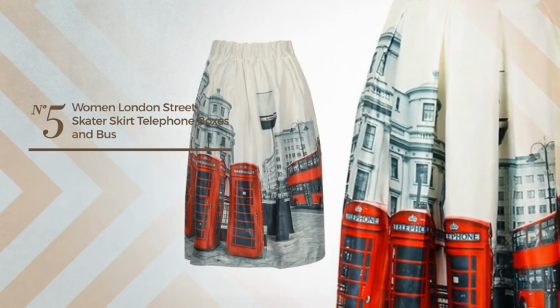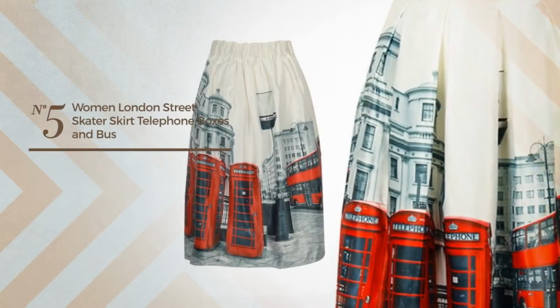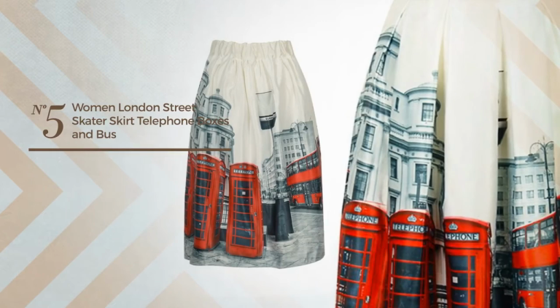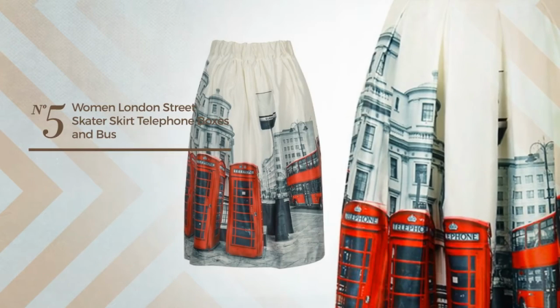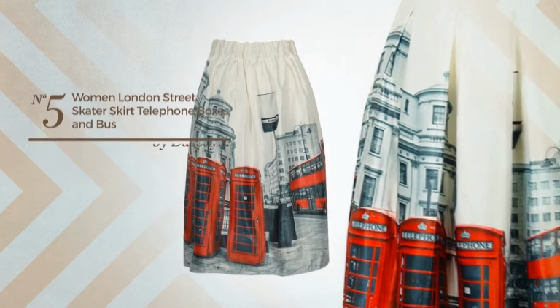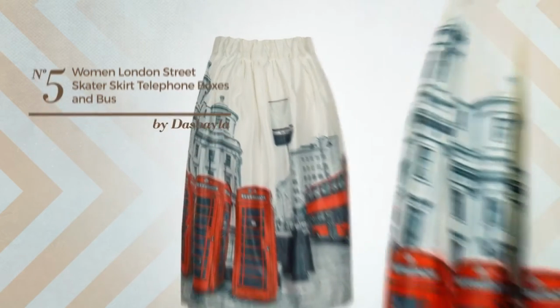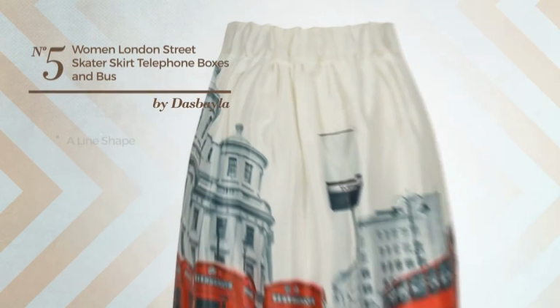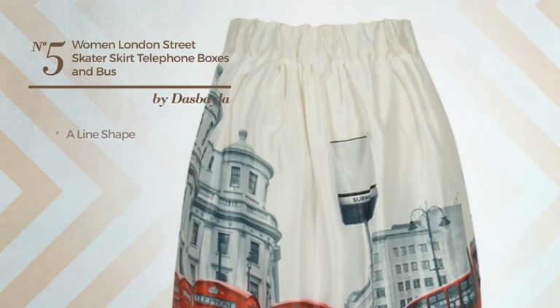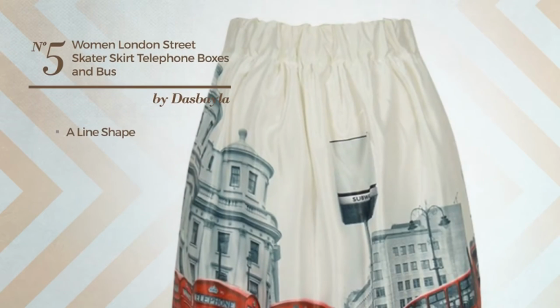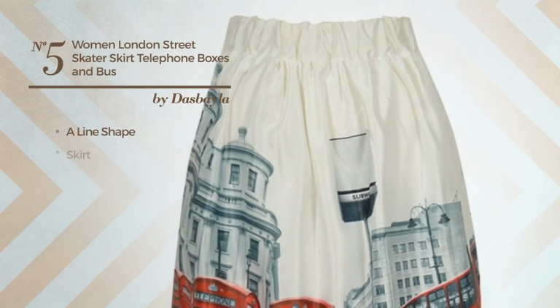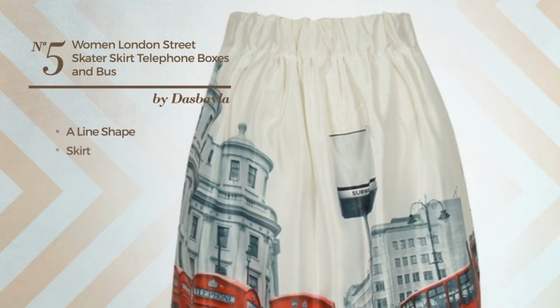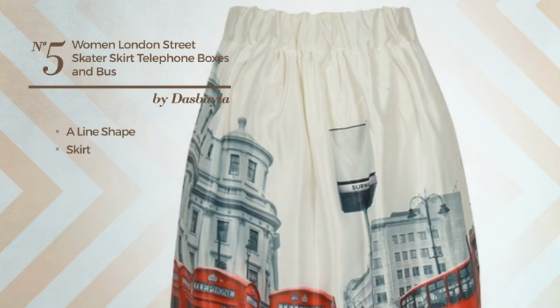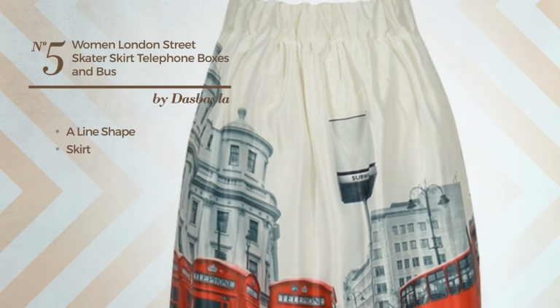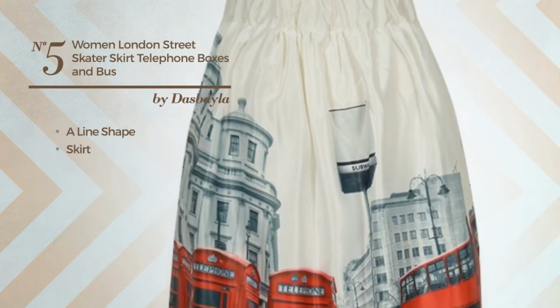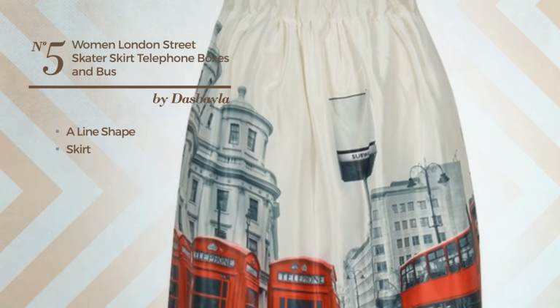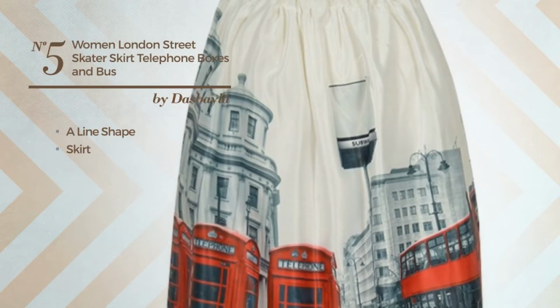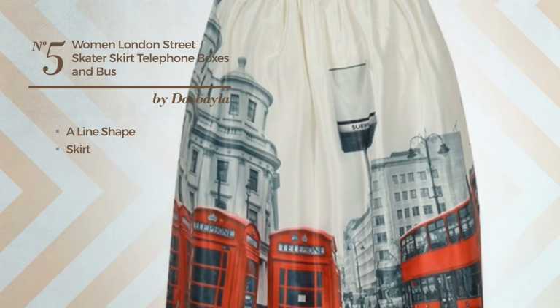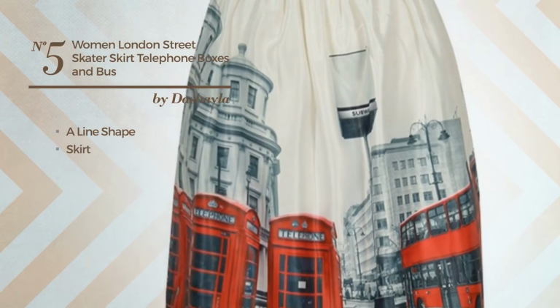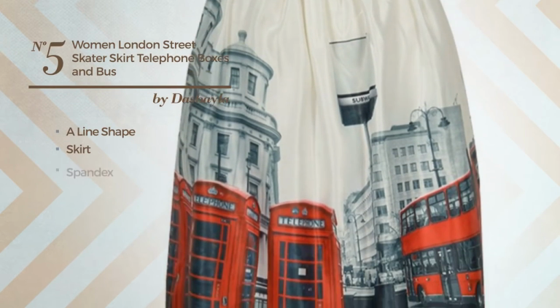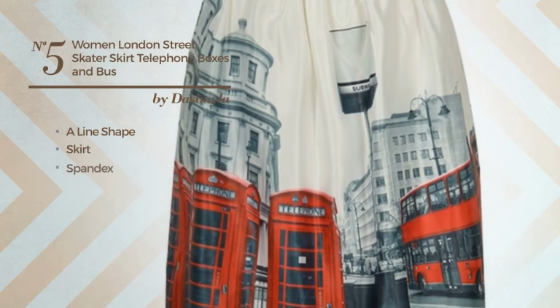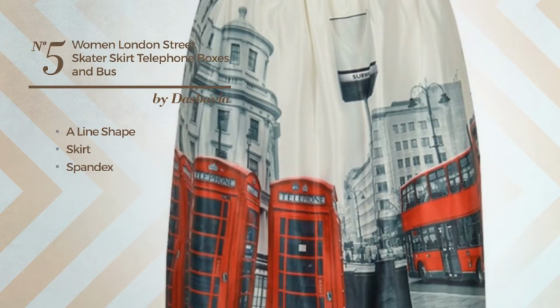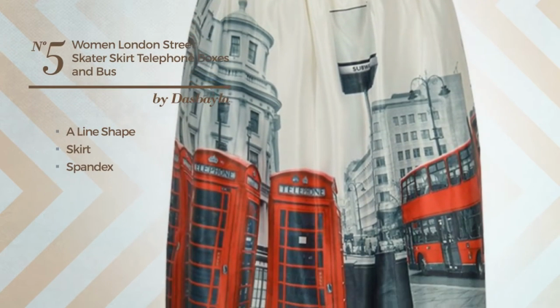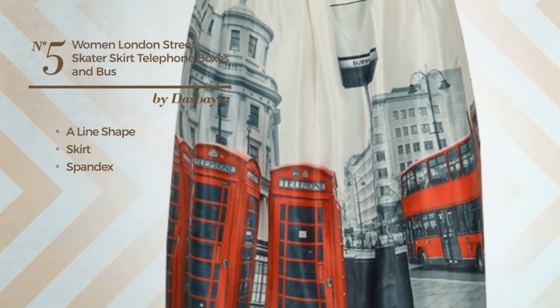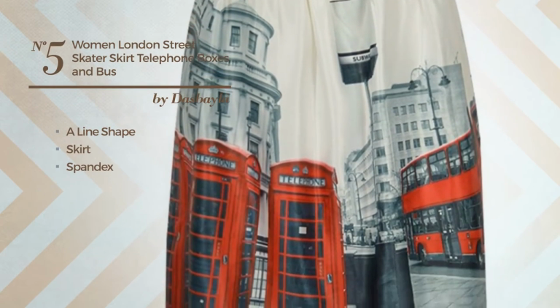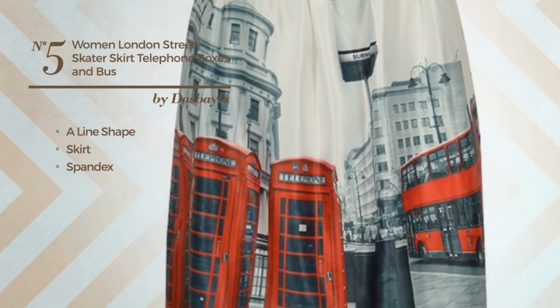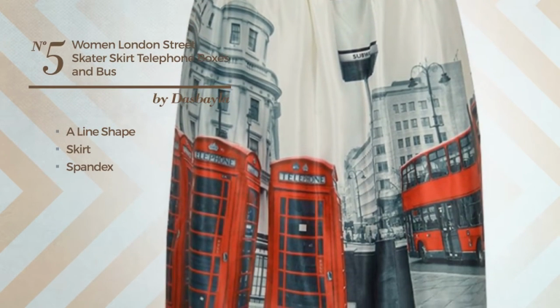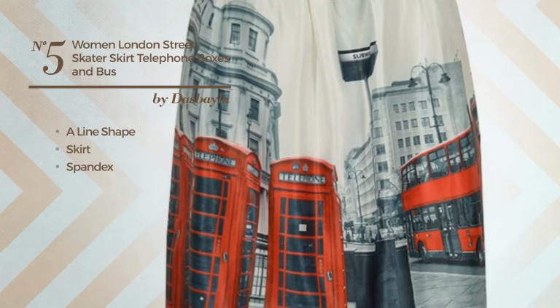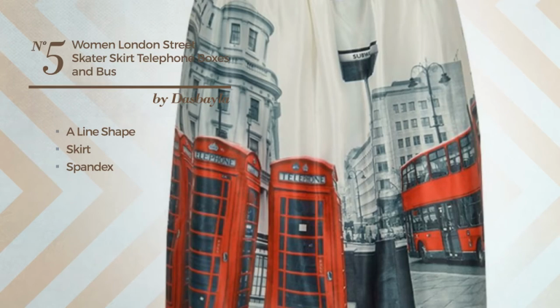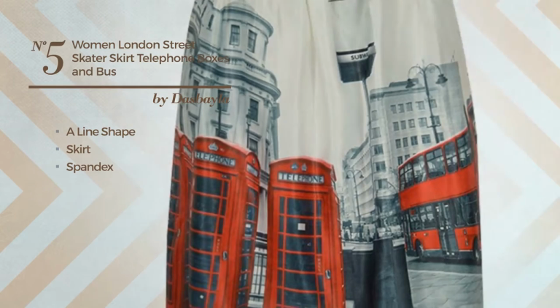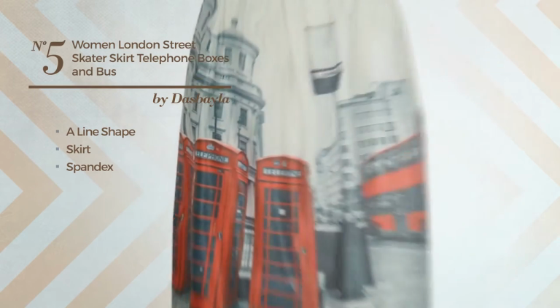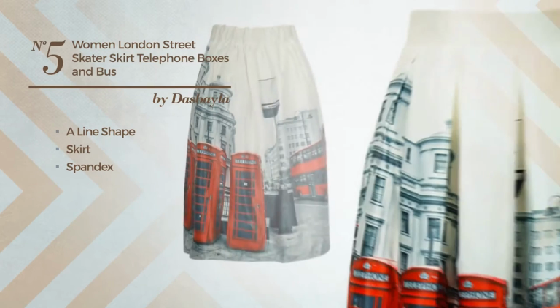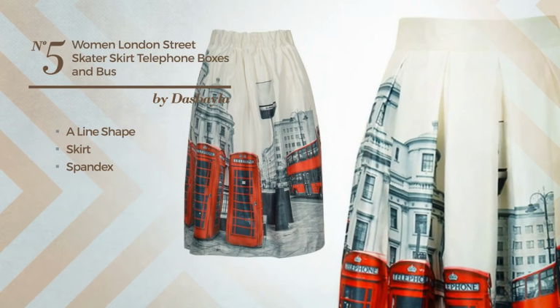Number 5: A lined skirt, crafted from soft spandex. Available only in this color.